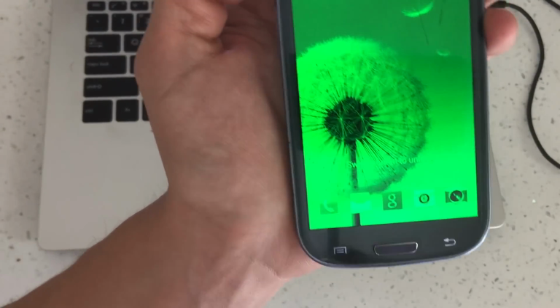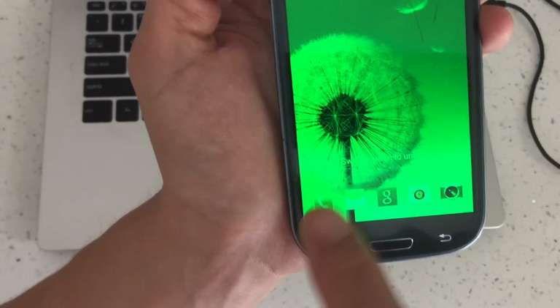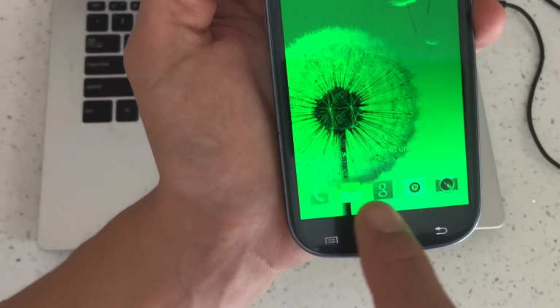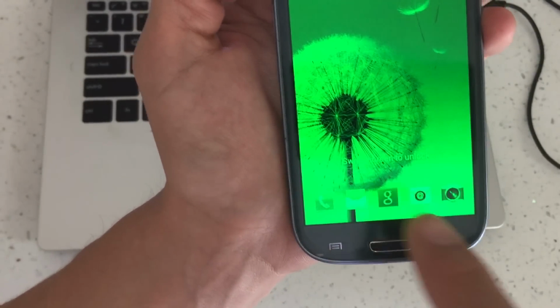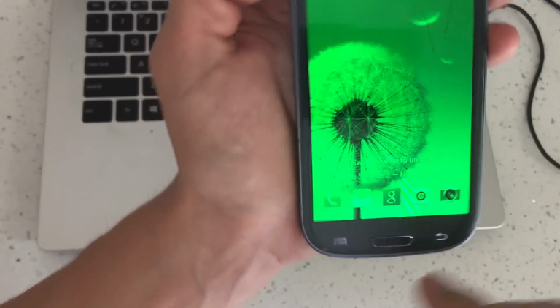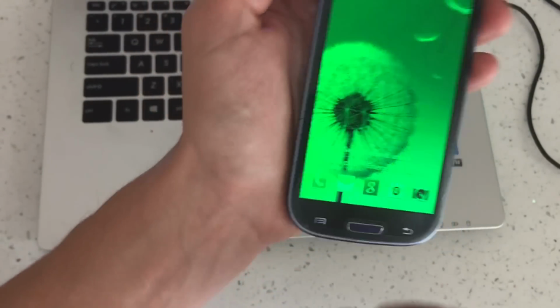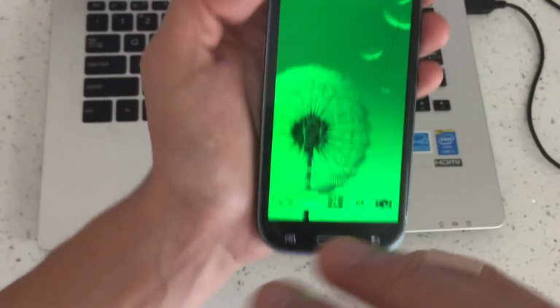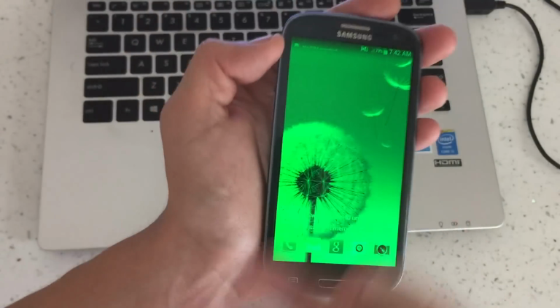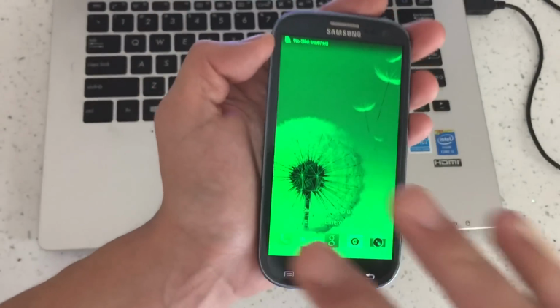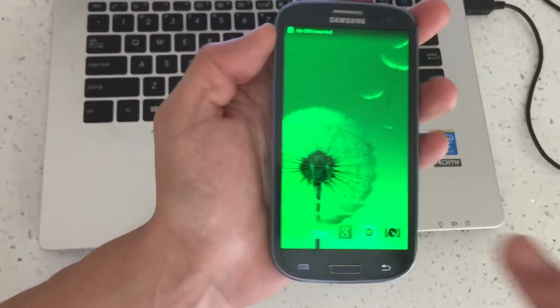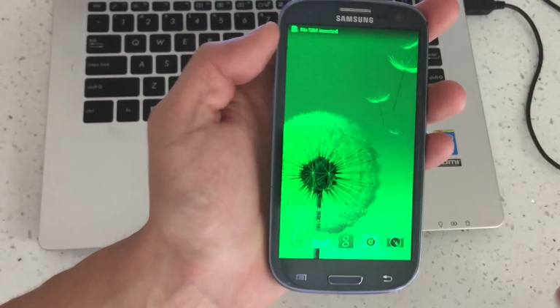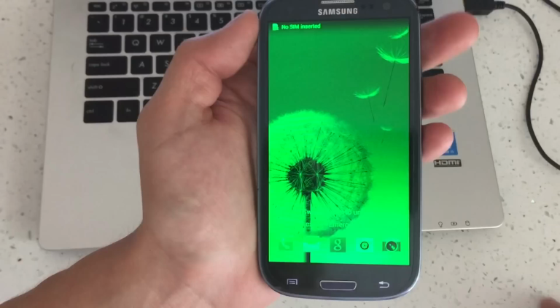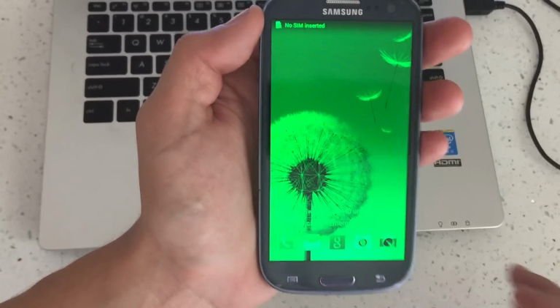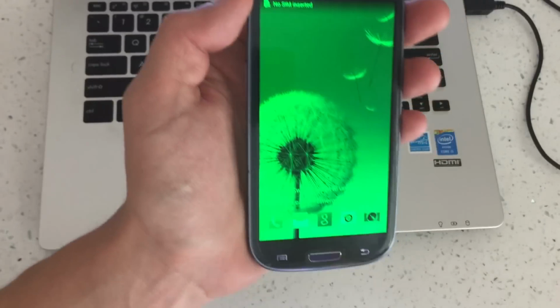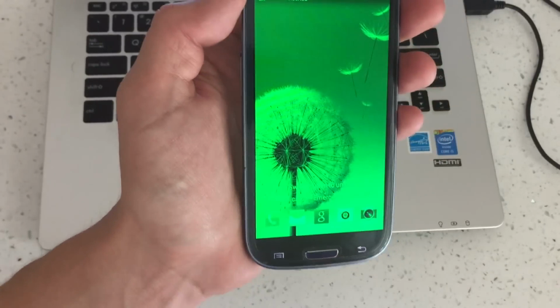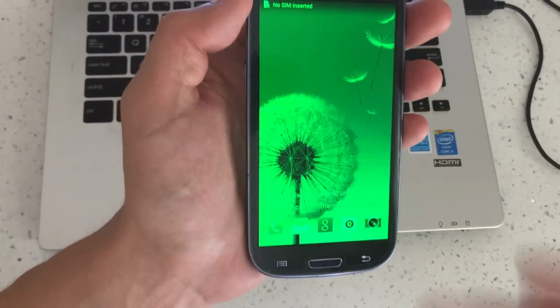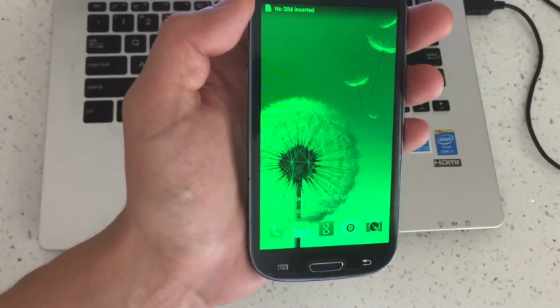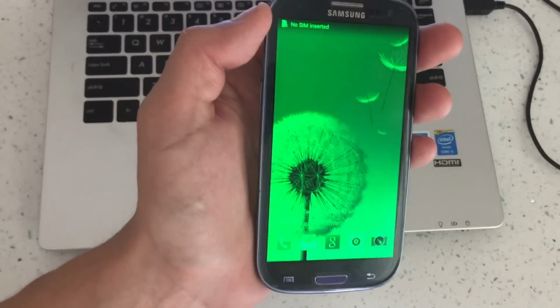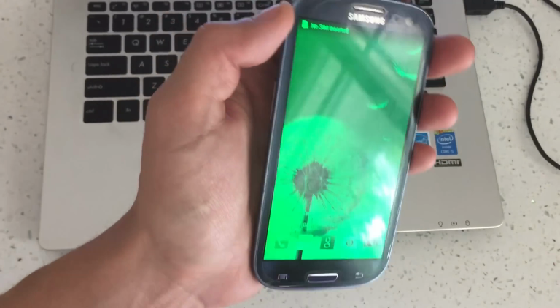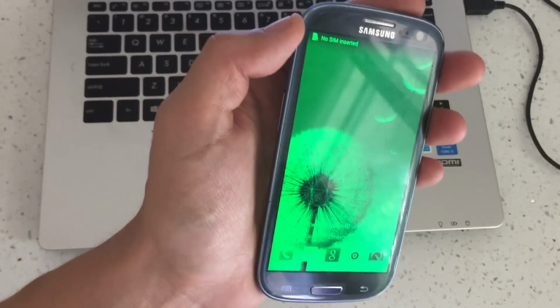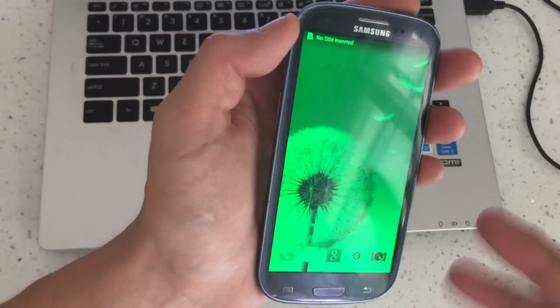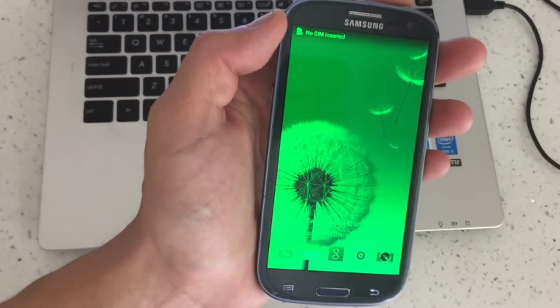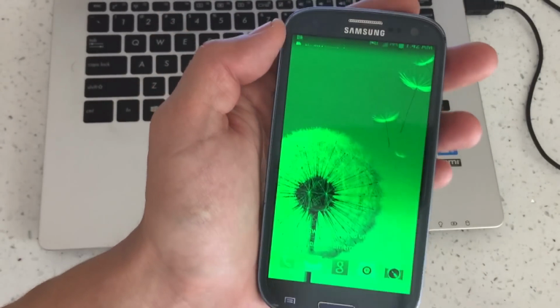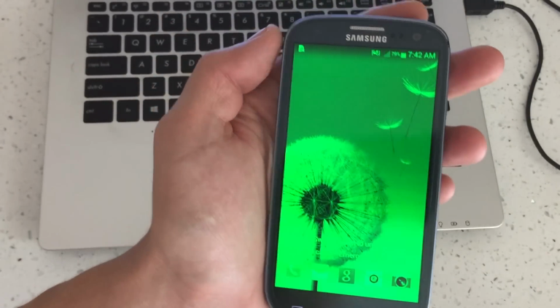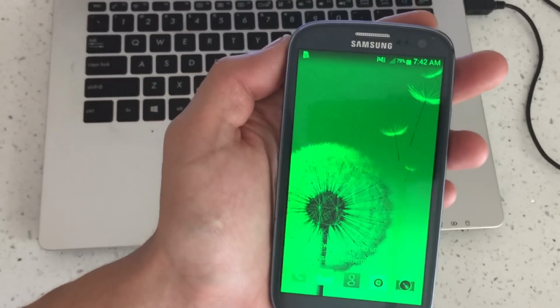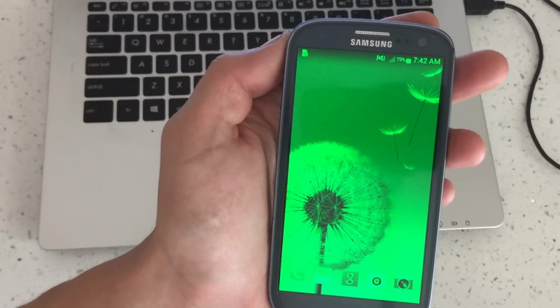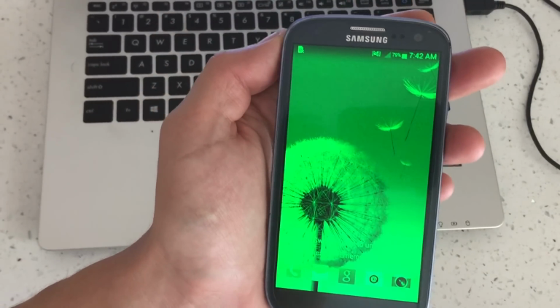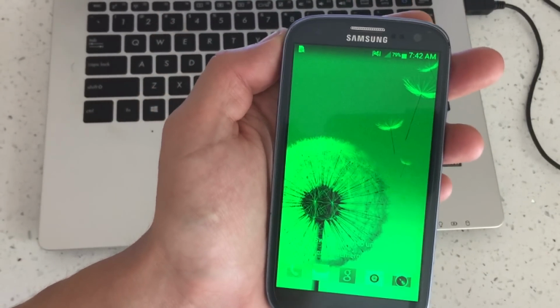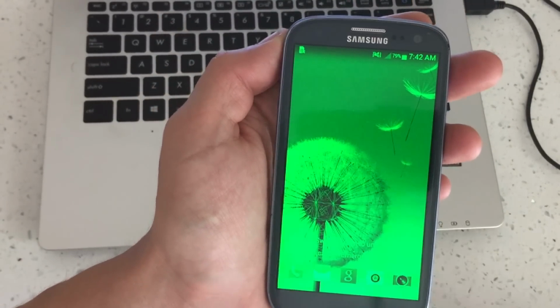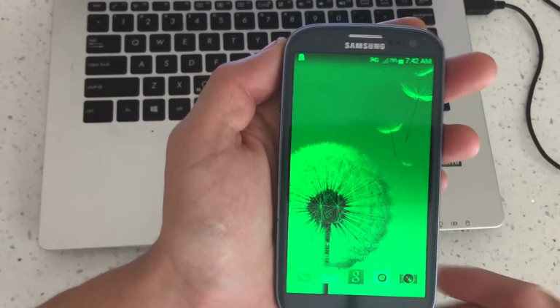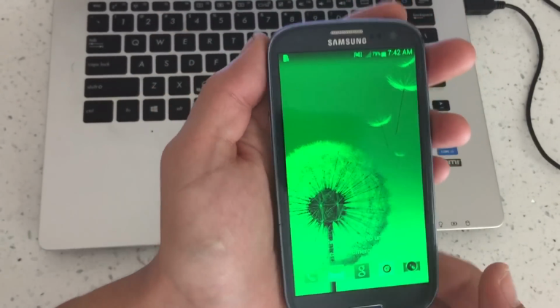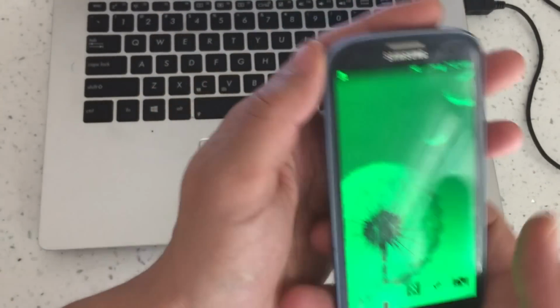Okay, so we're out of safe mode. Now the third way — if you tried the first two ways and it still didn't work — then what you can do is this.